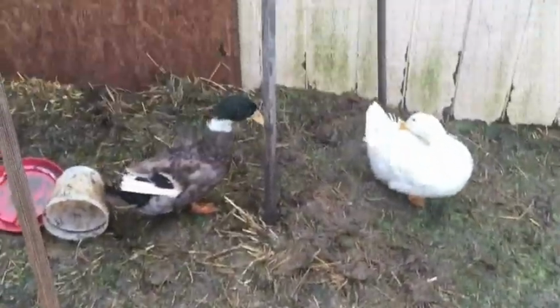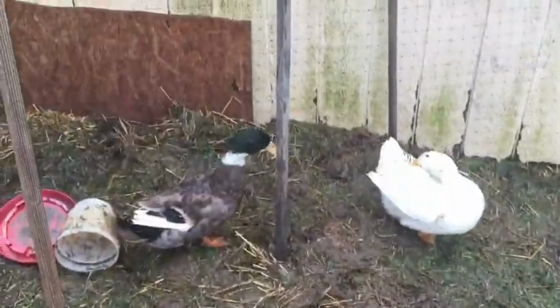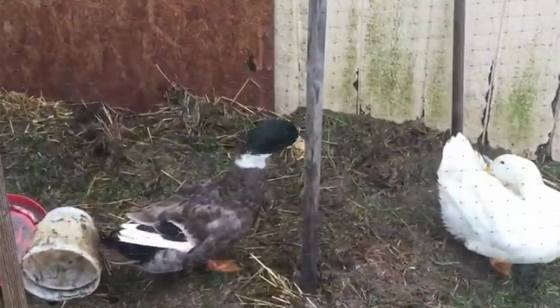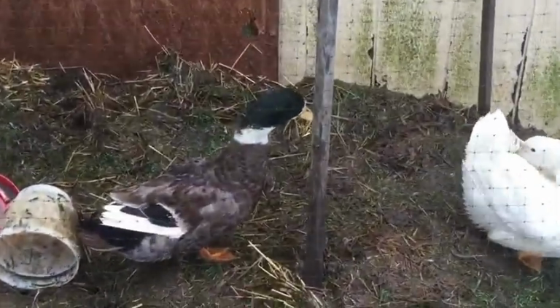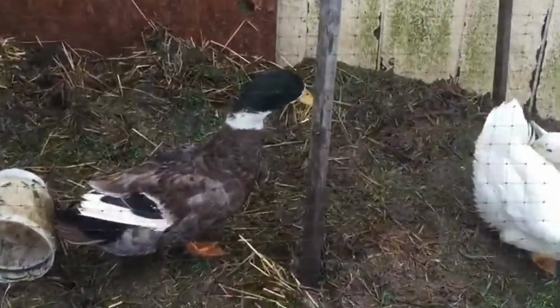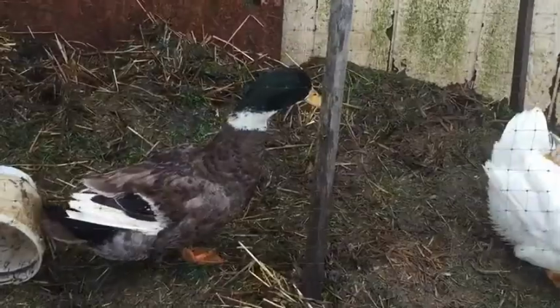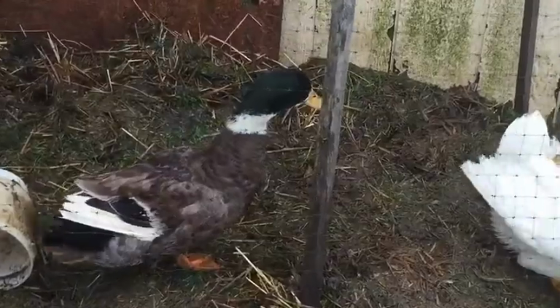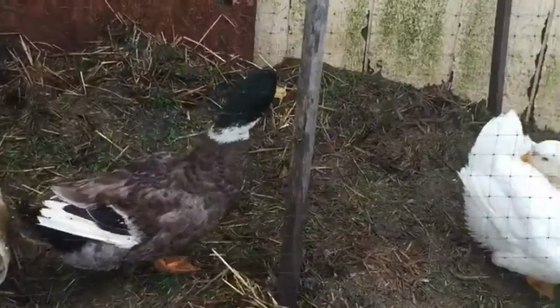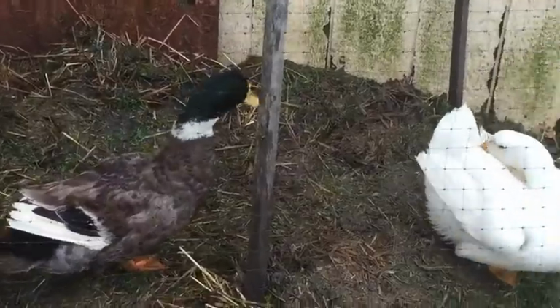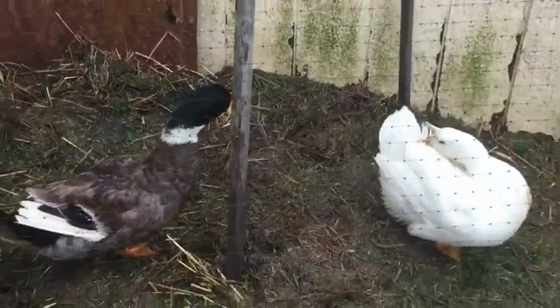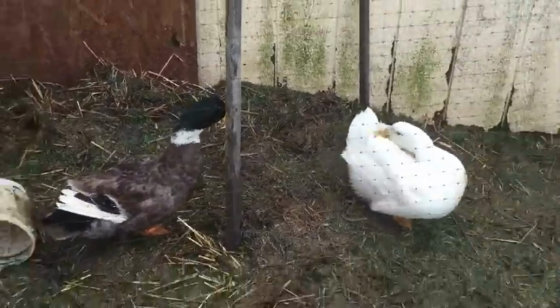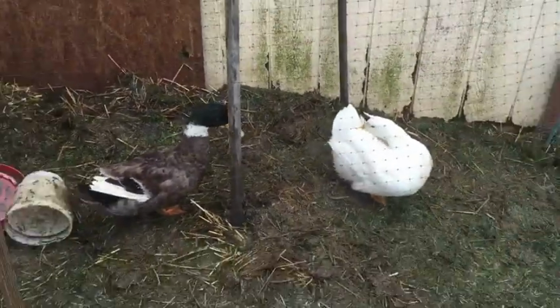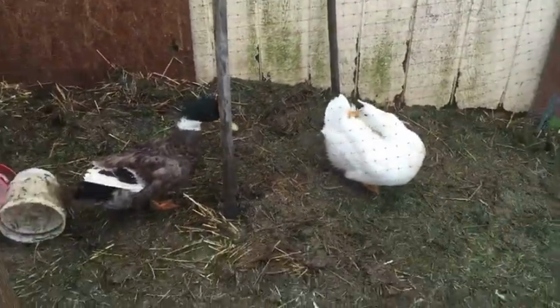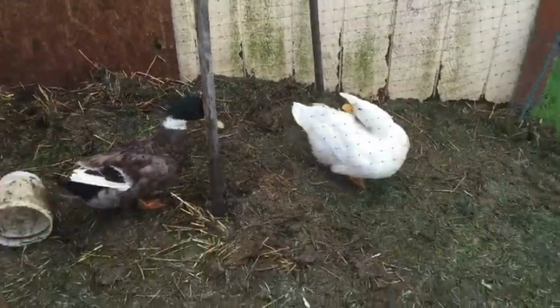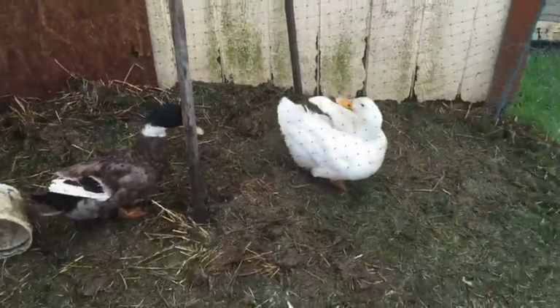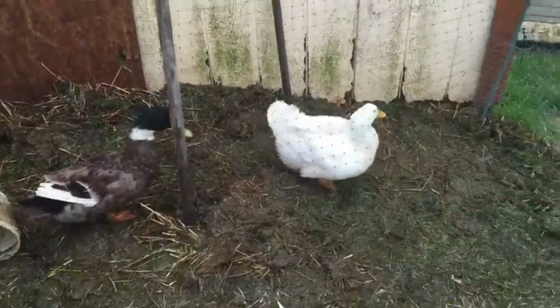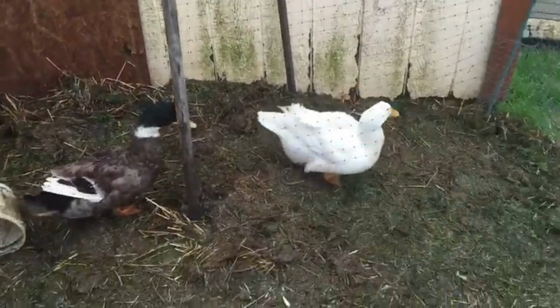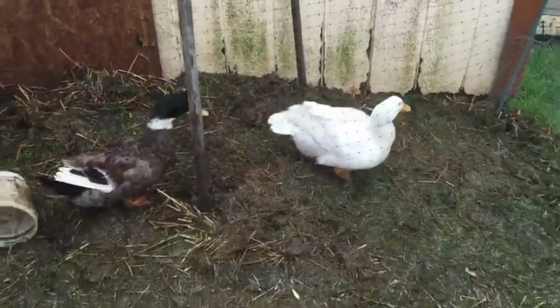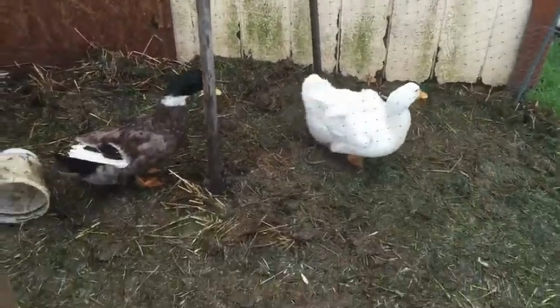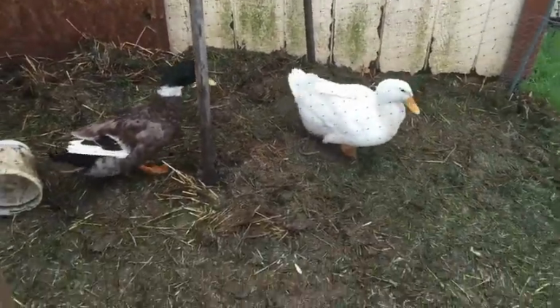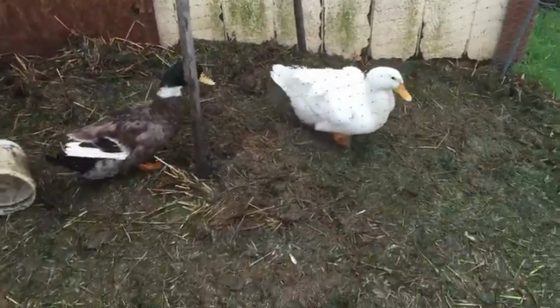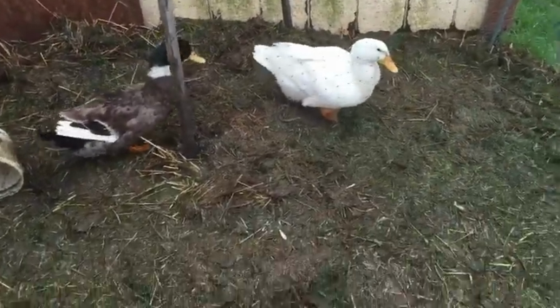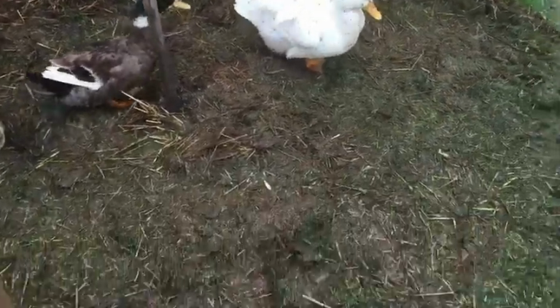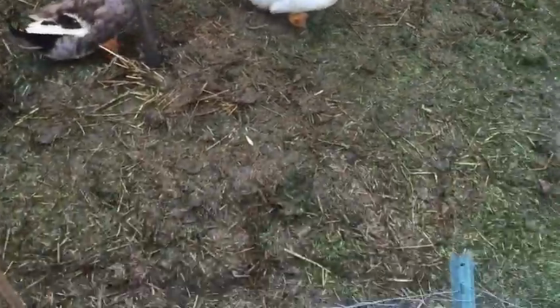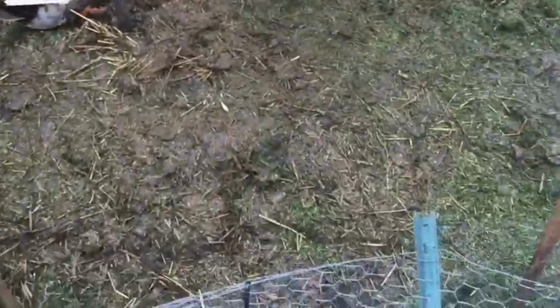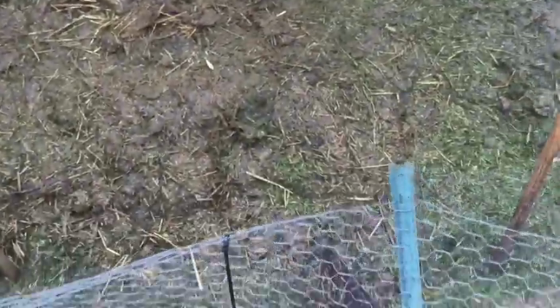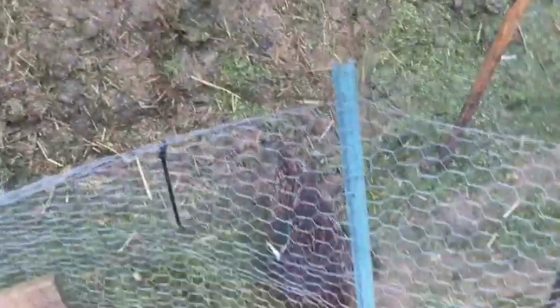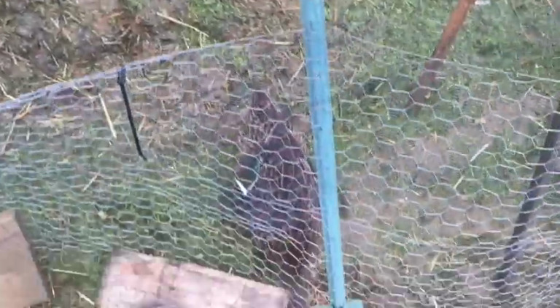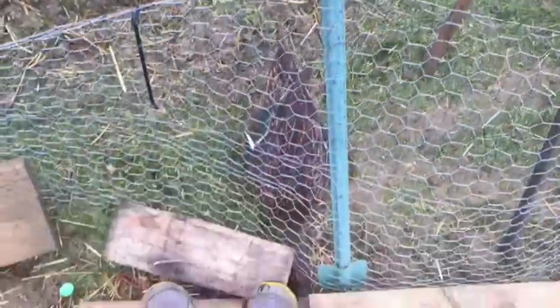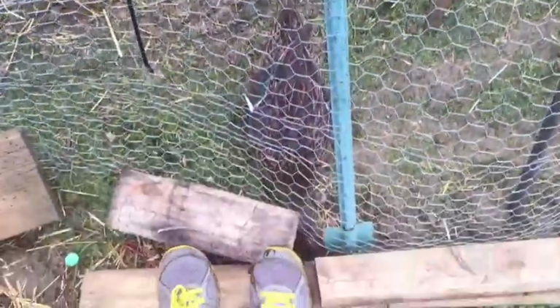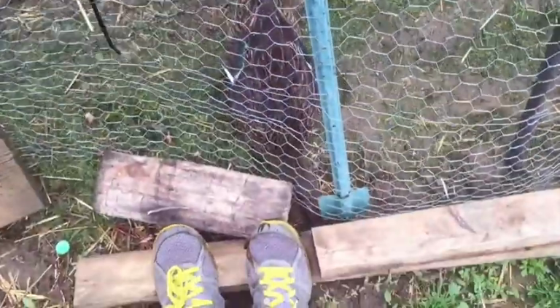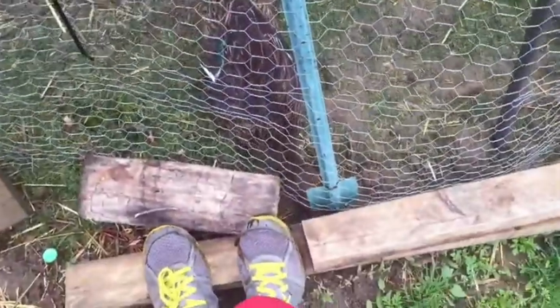Waiting to see if the eggs are fertile or not. I collected more eggs today — we got two more. I think we have a total of four eggs.